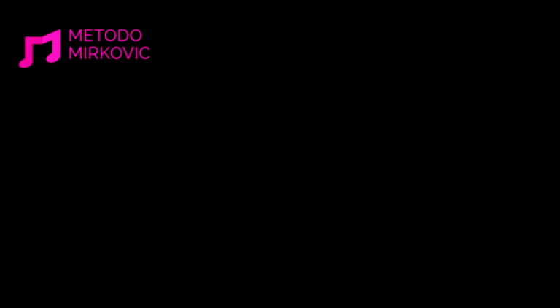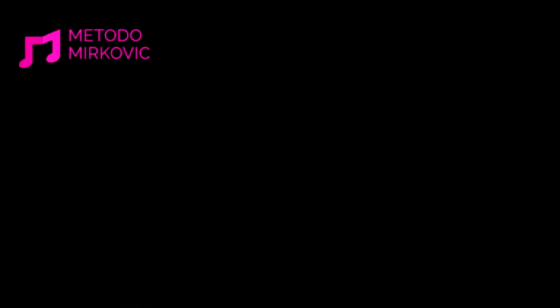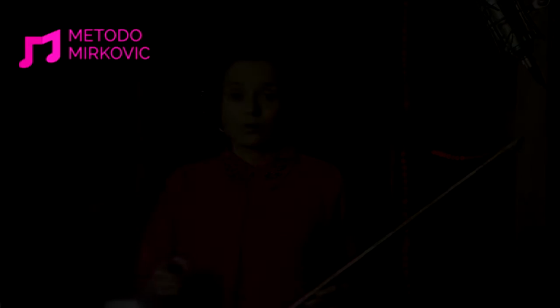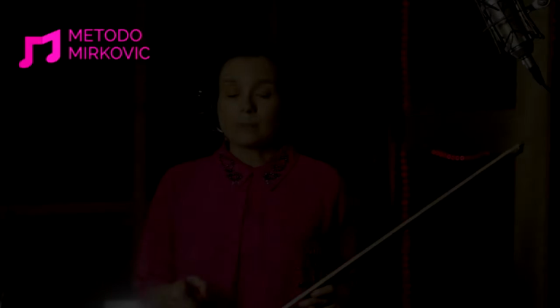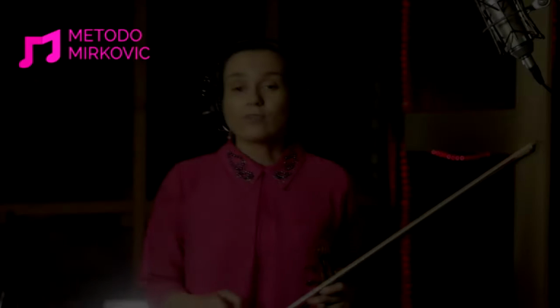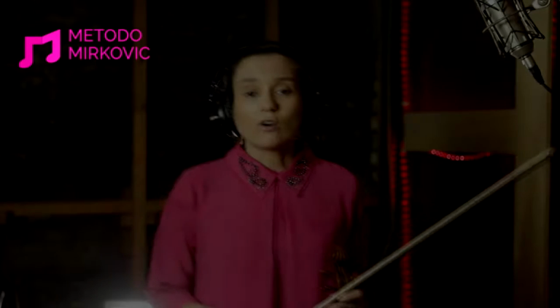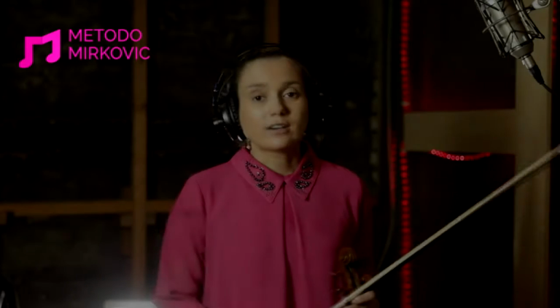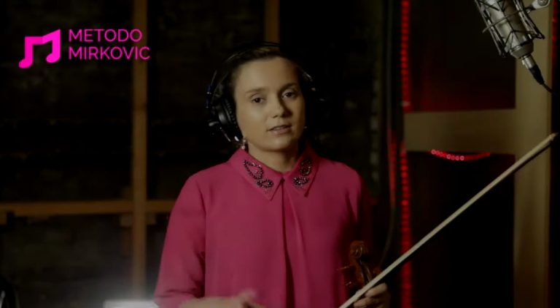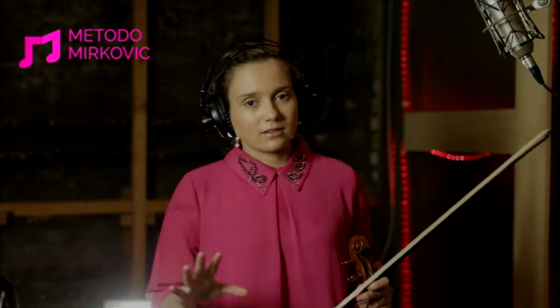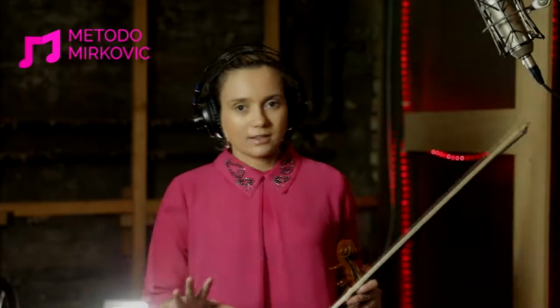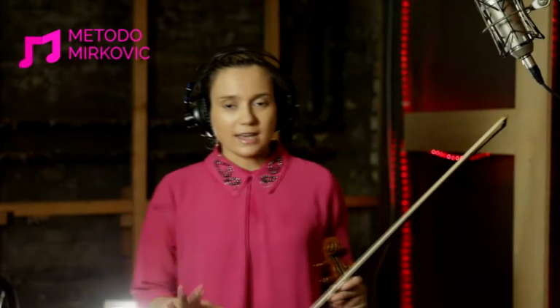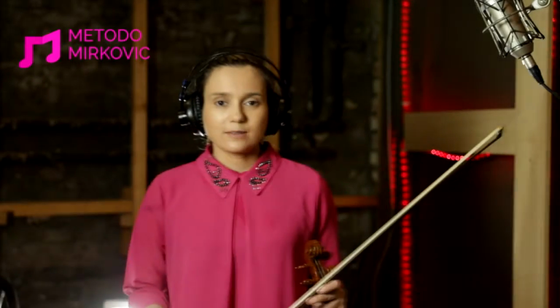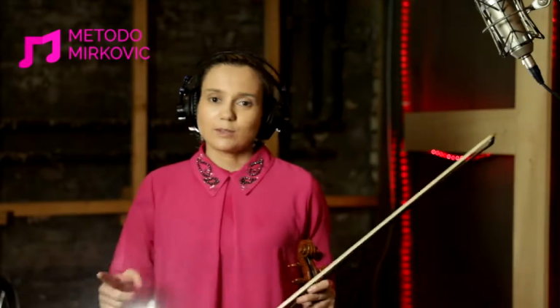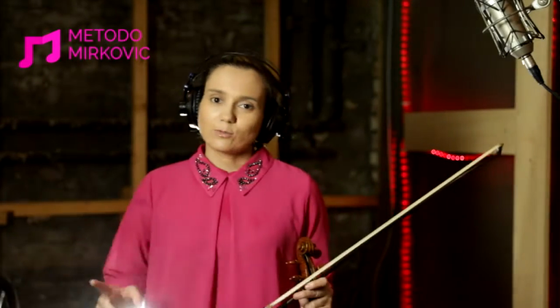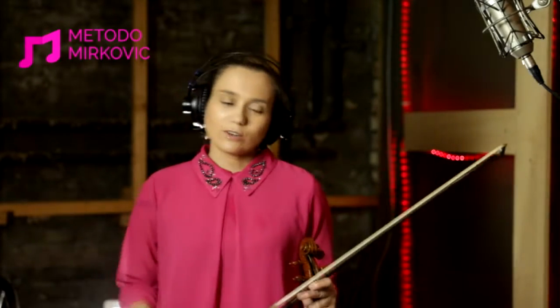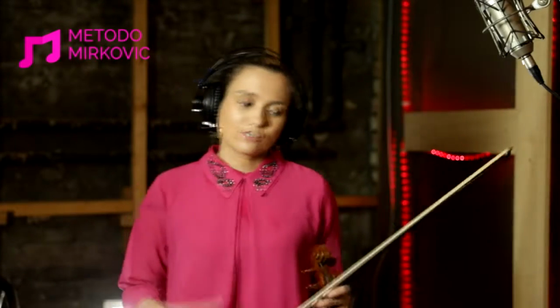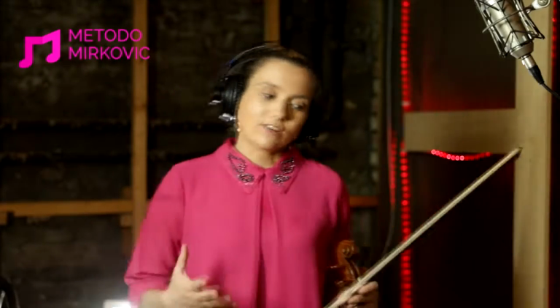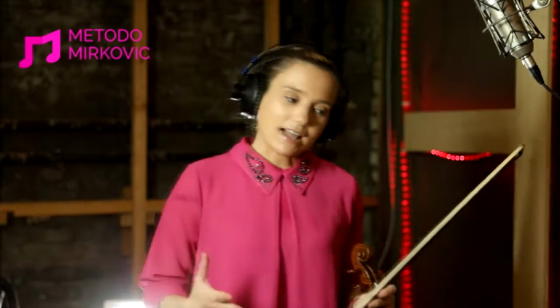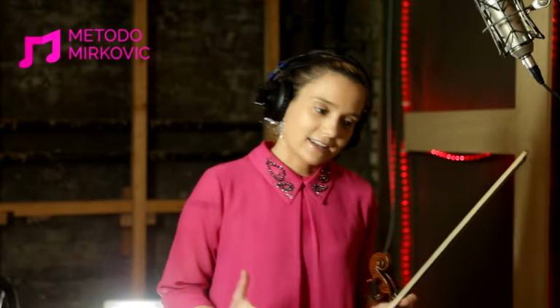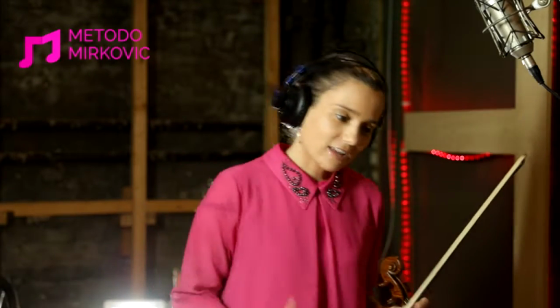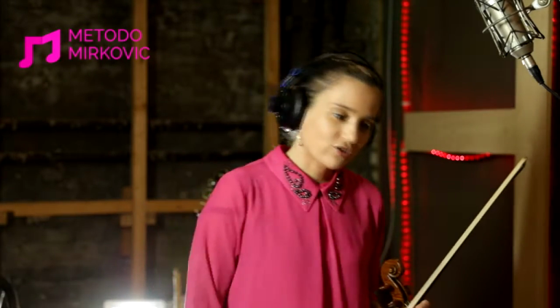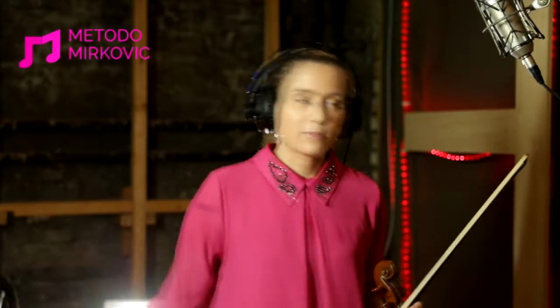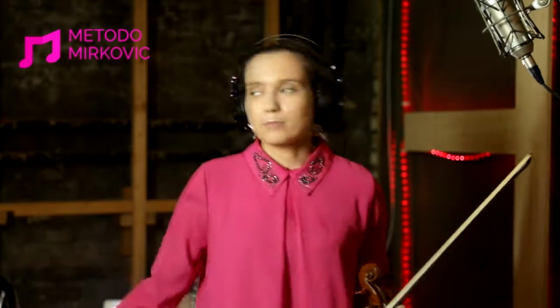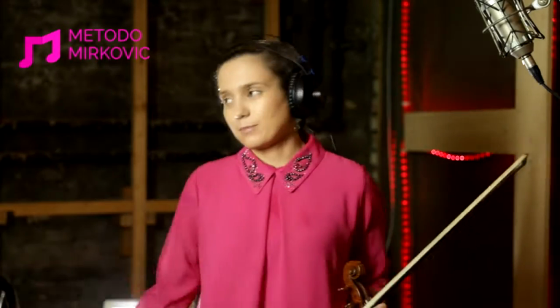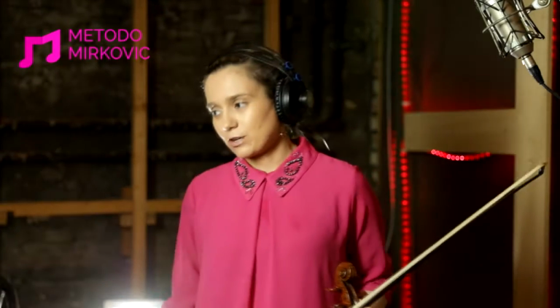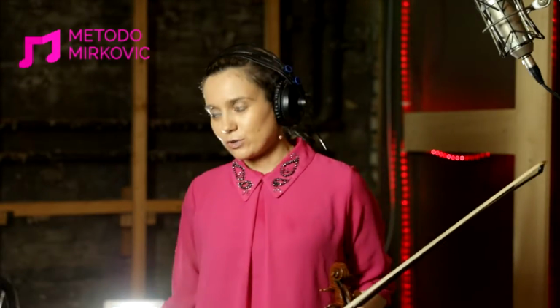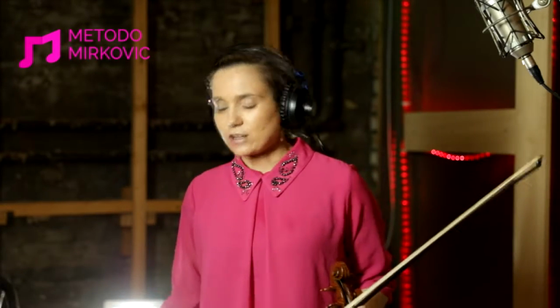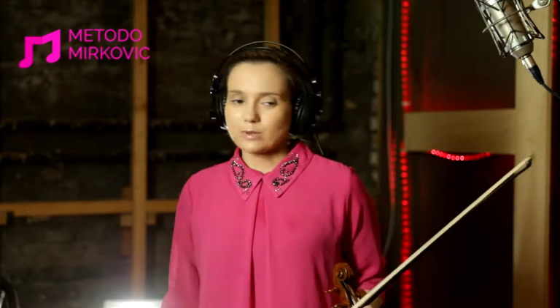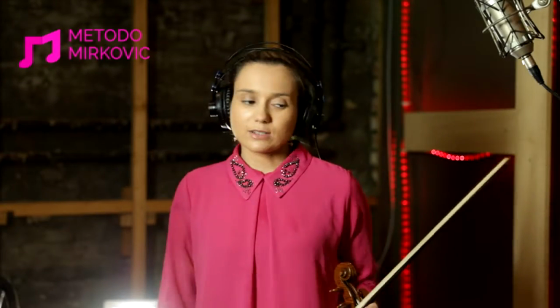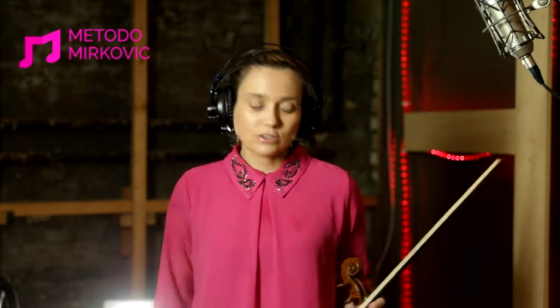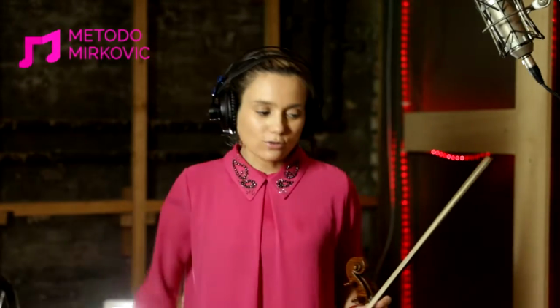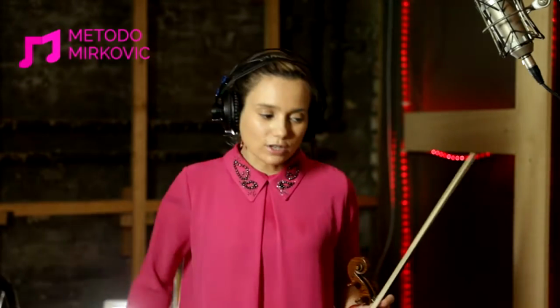Song number four, again. Metodo Mirković, Violin in Action, Mirković Production, Bell Grid Studio.